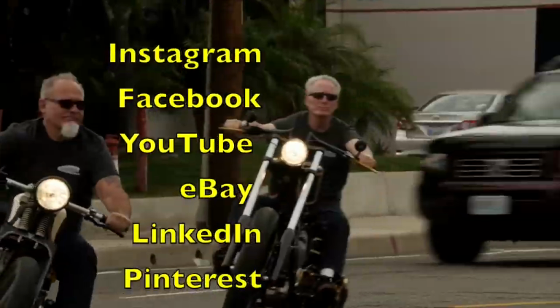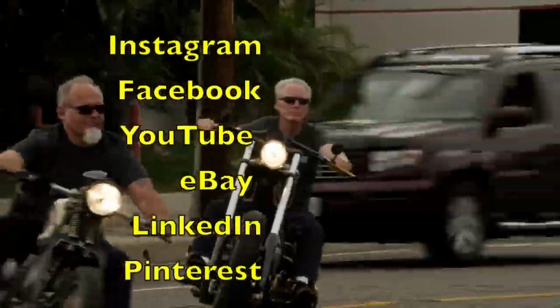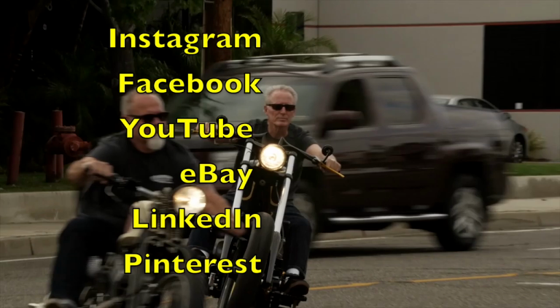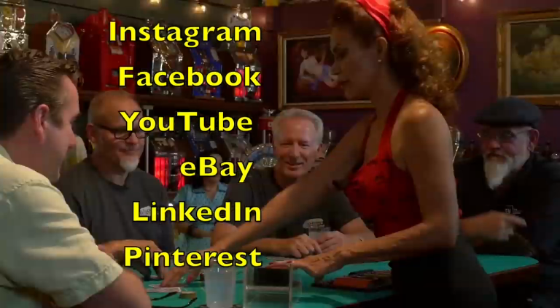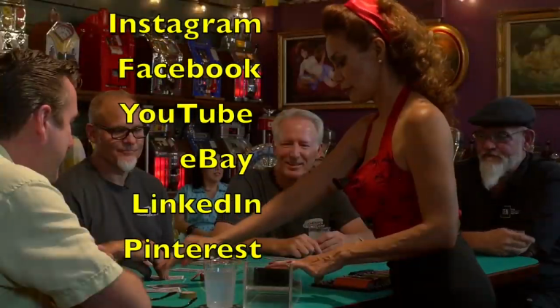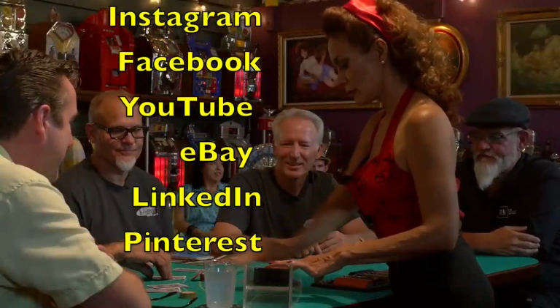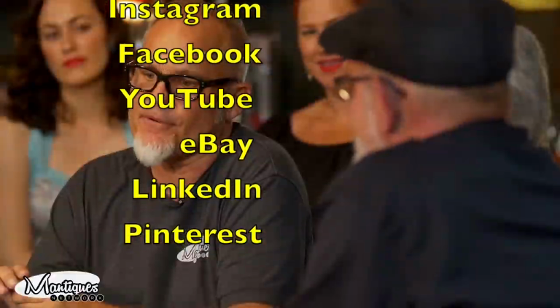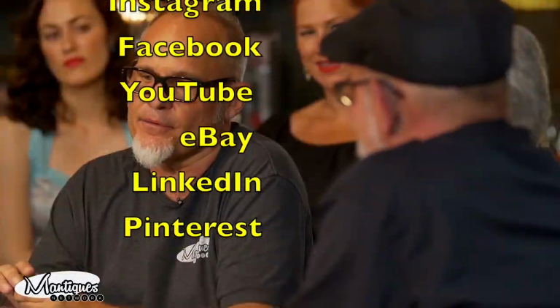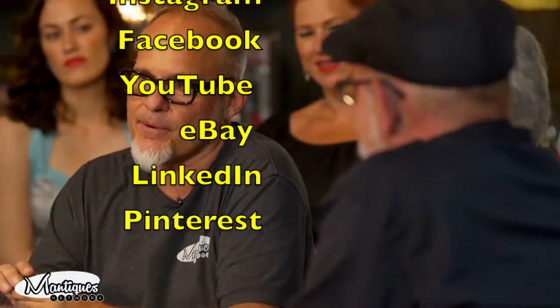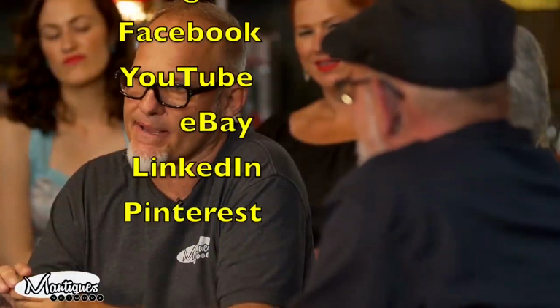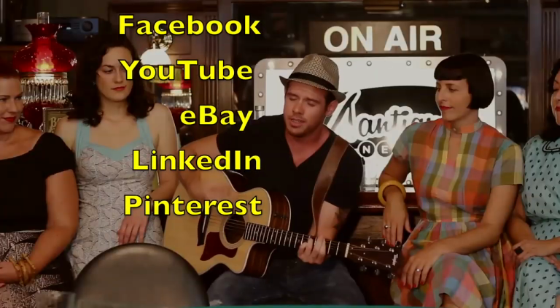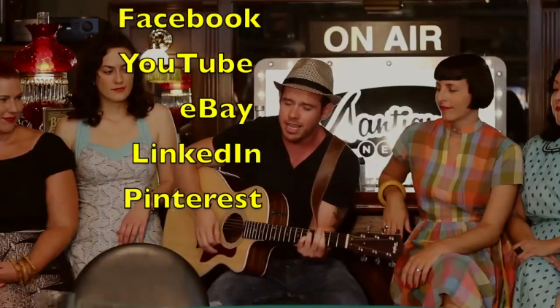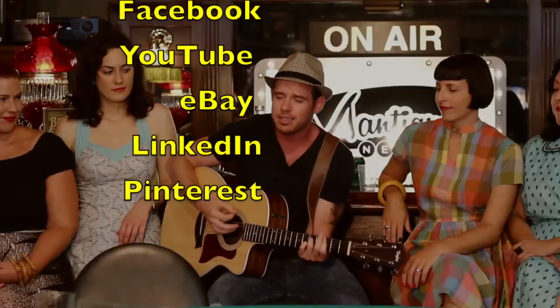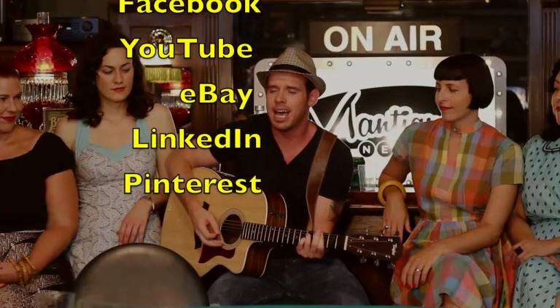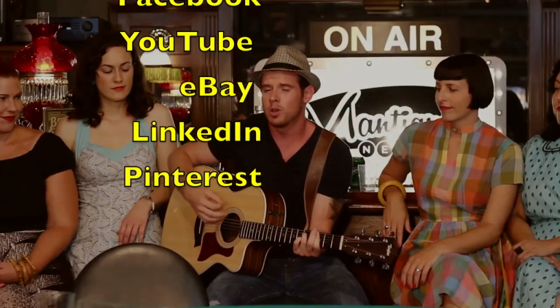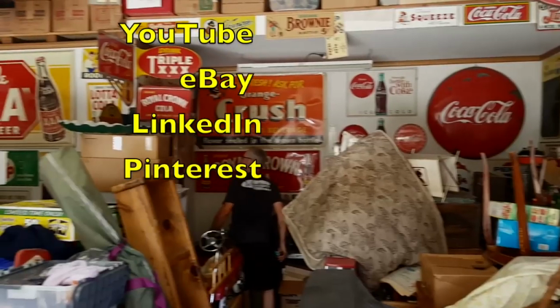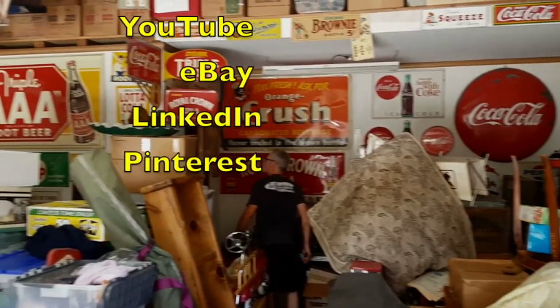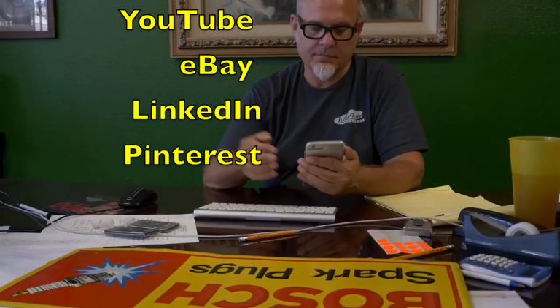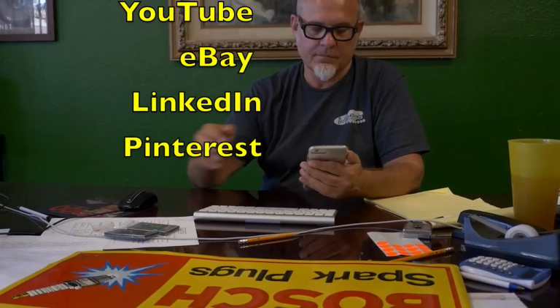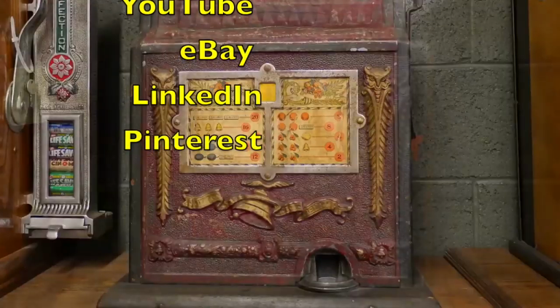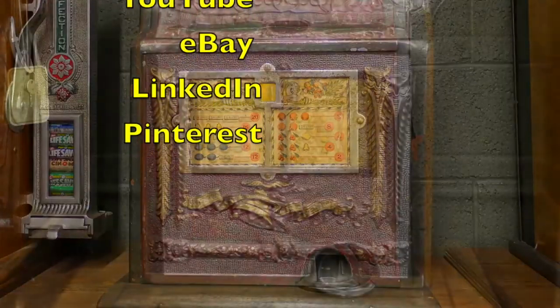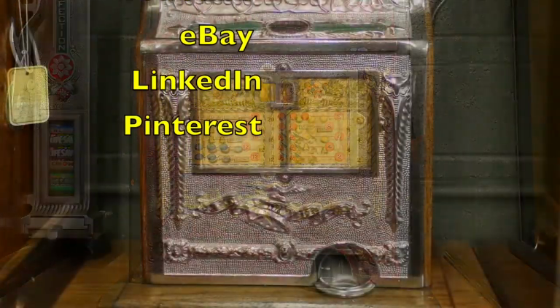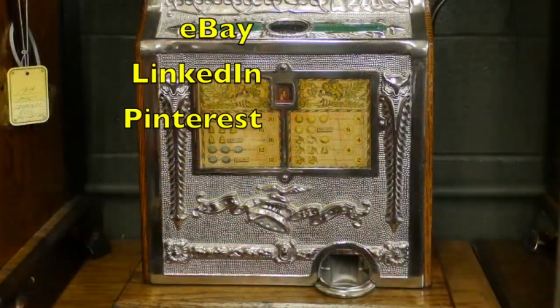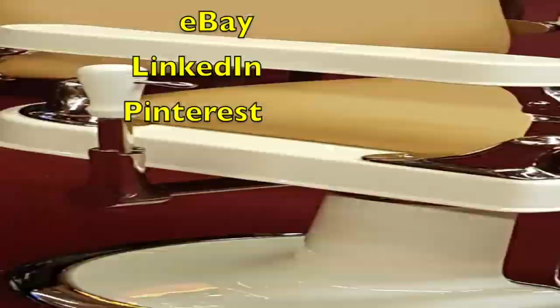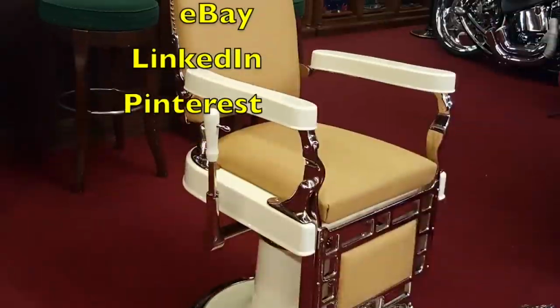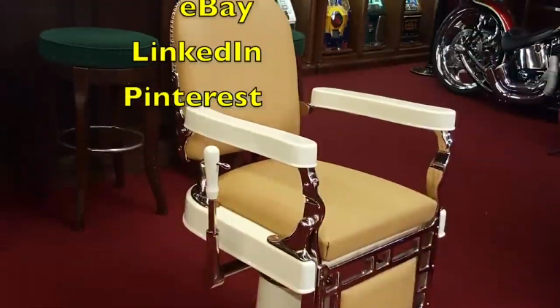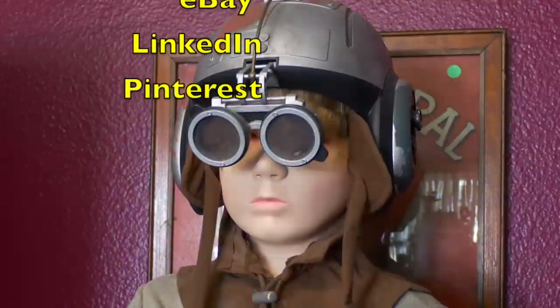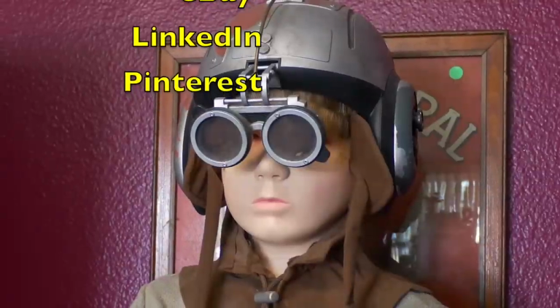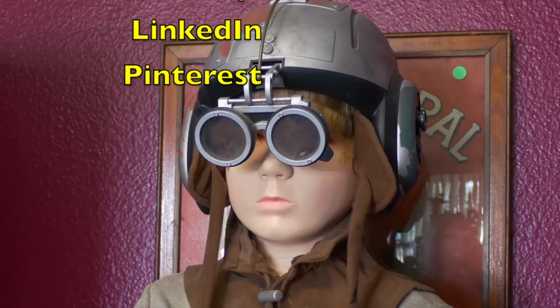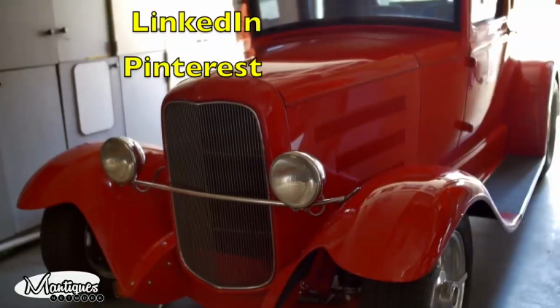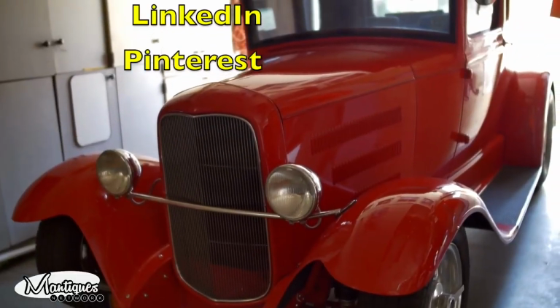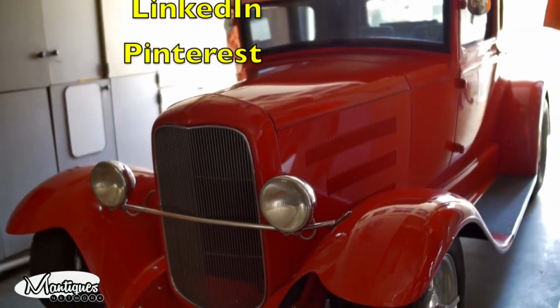Follow Jim and Jeff from 9 to 5 or after hours as they buy, sell, and restore the coolest stuff for the coolest collectors worldwide.